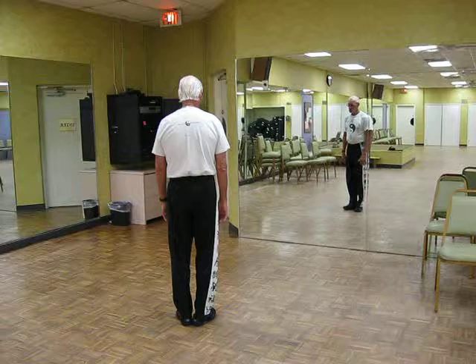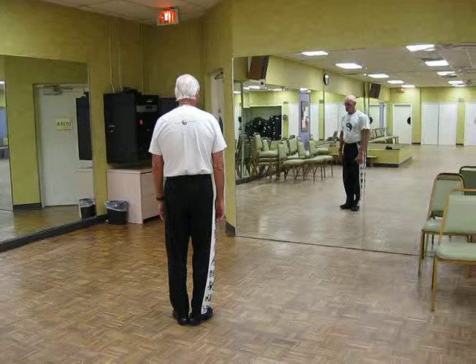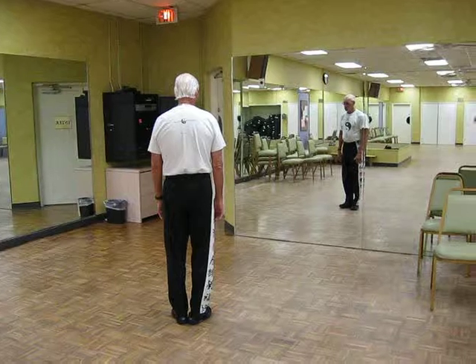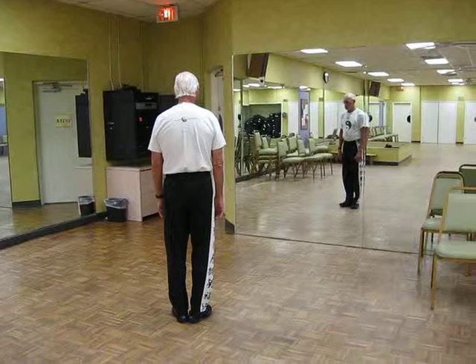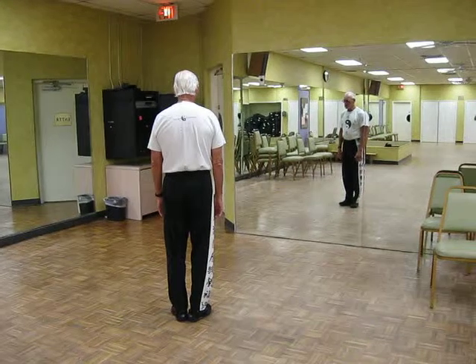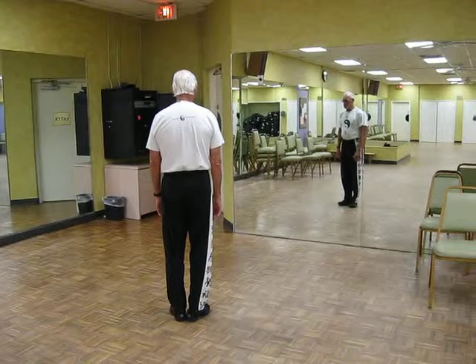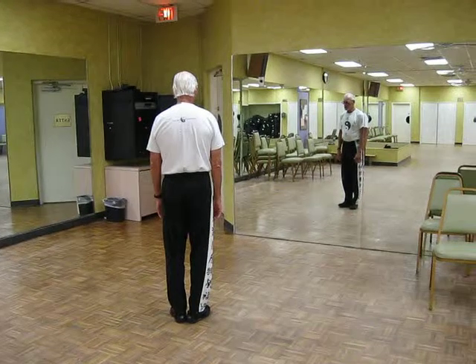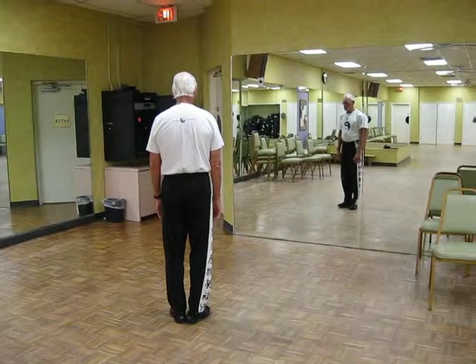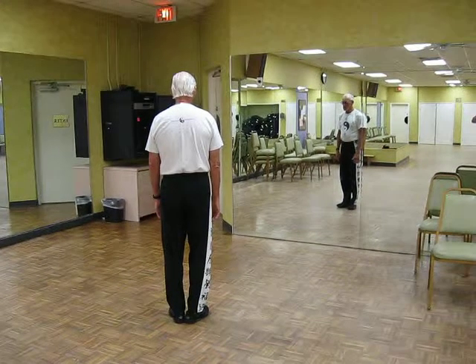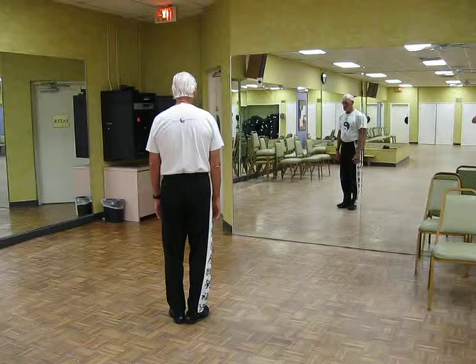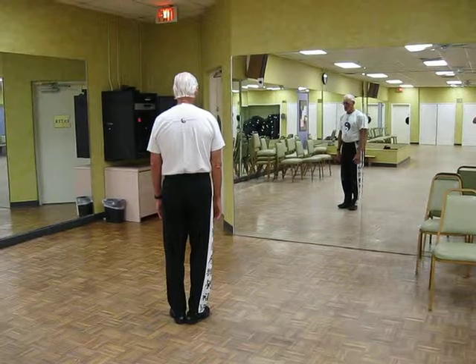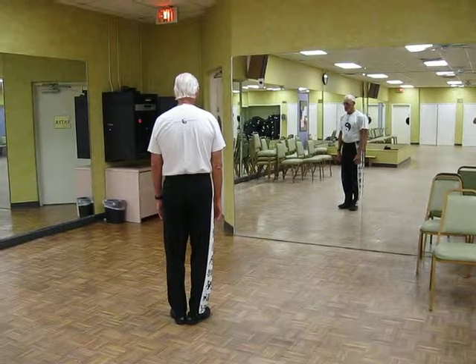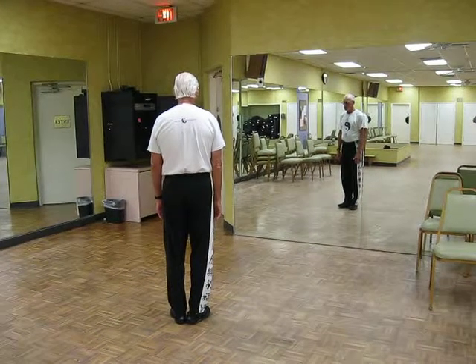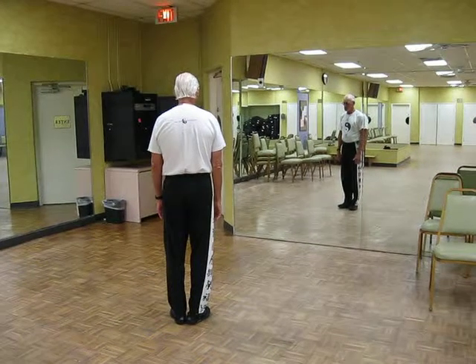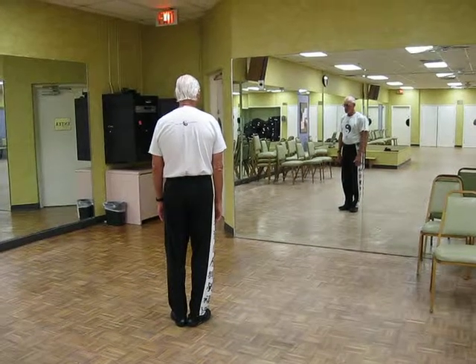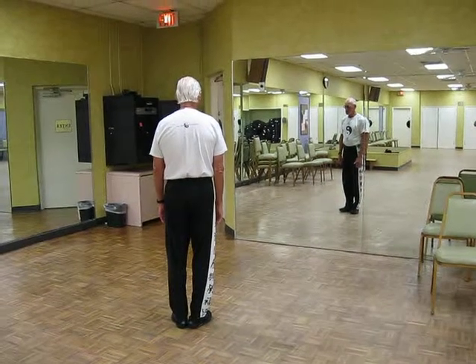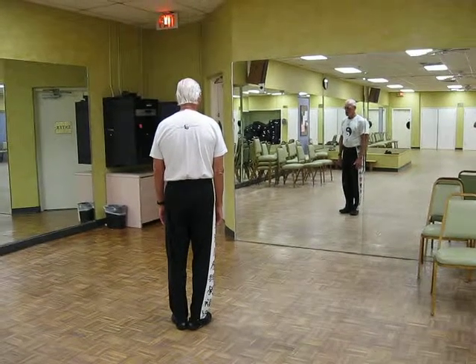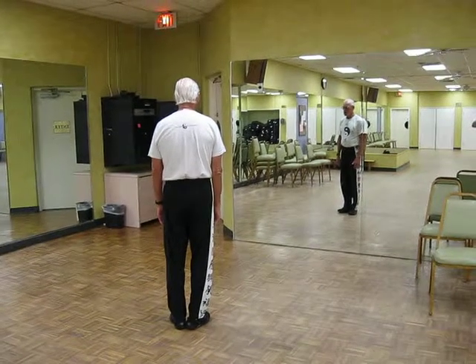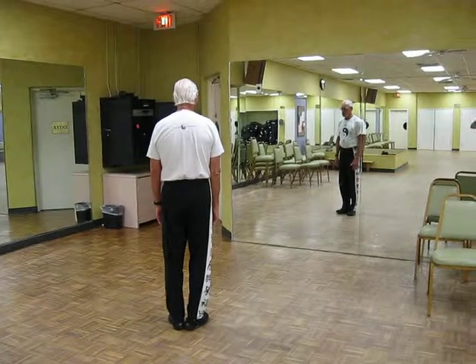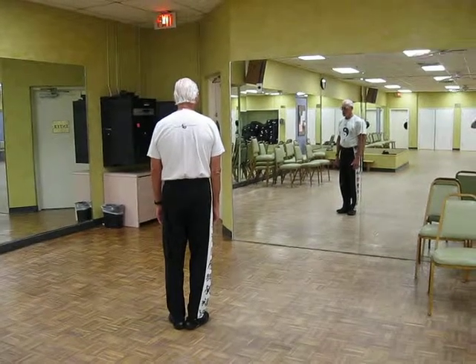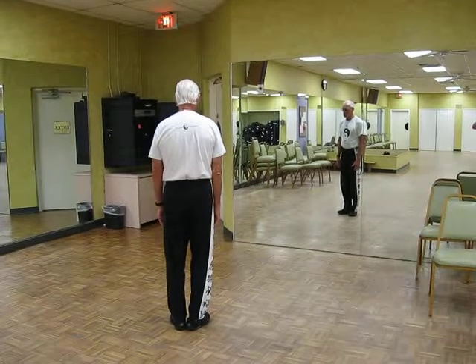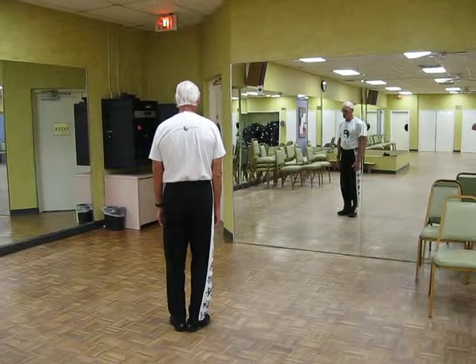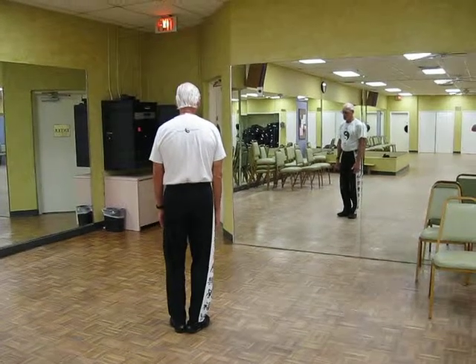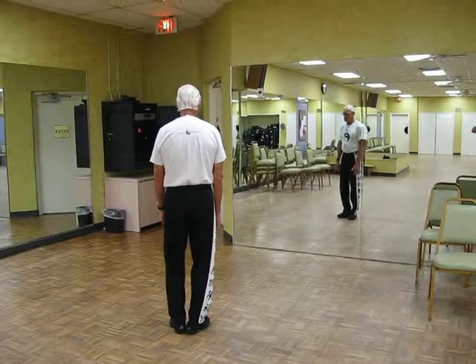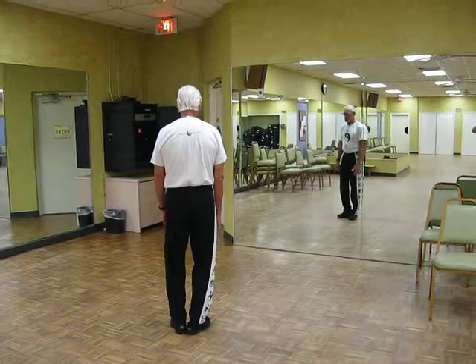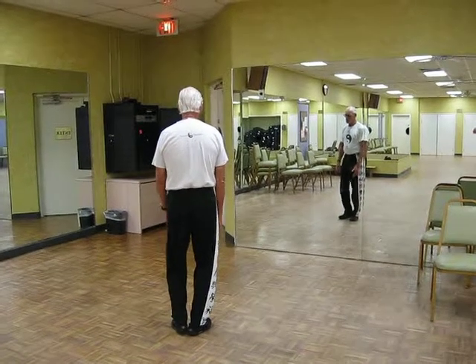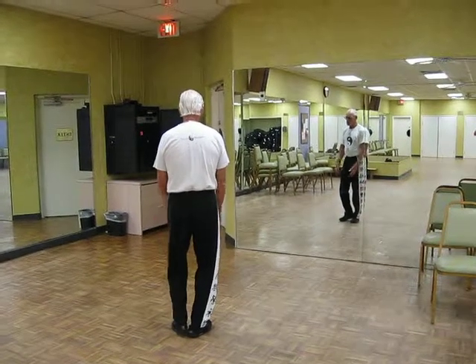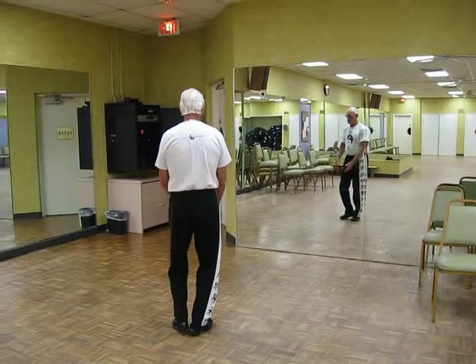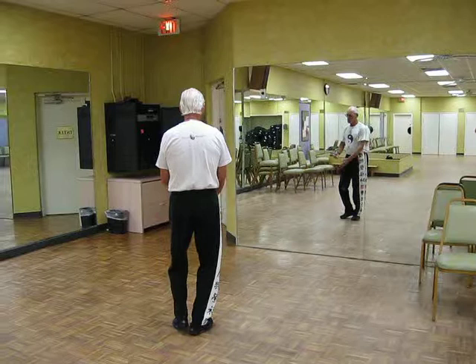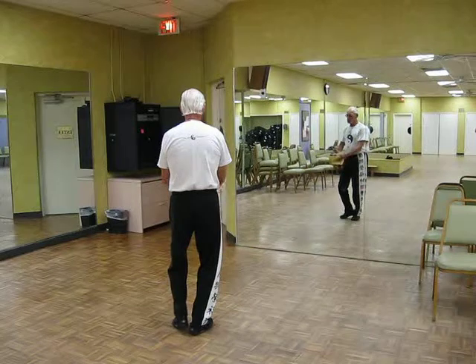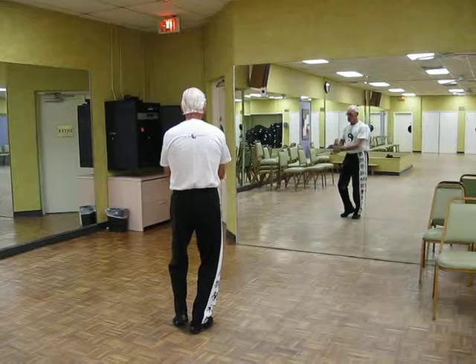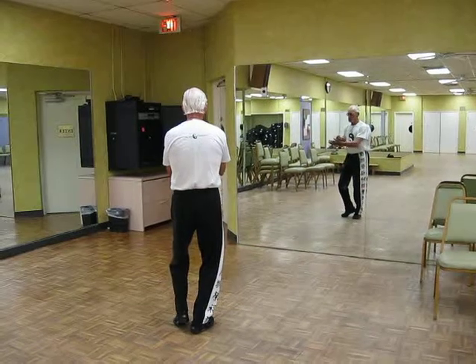This is called the preparation — the short form of the Yang style Tai Chi. This is the preparation.